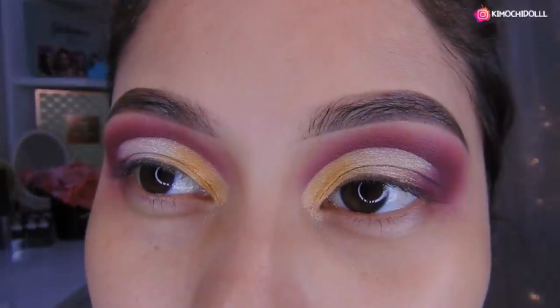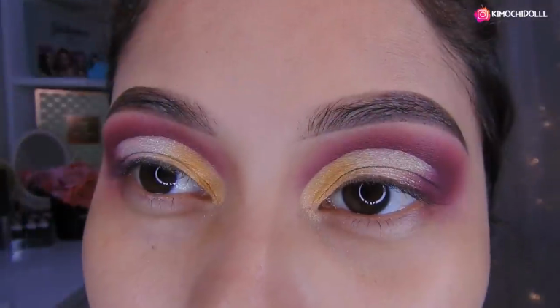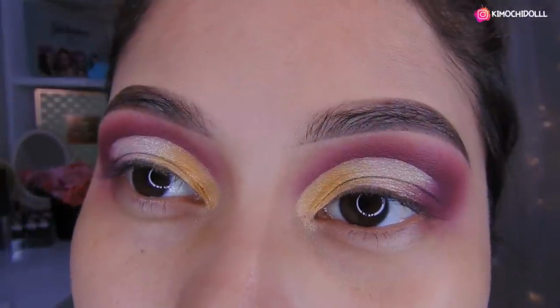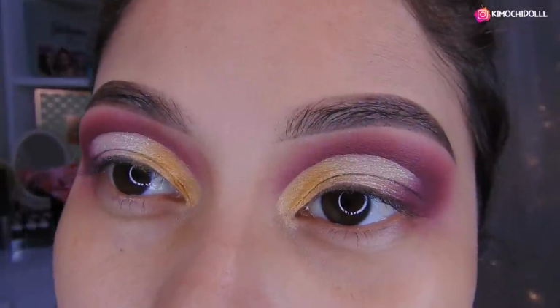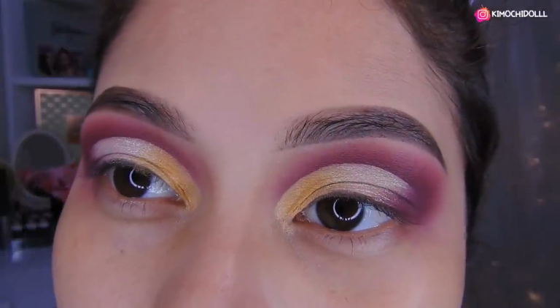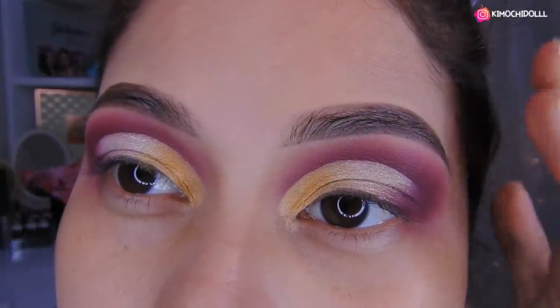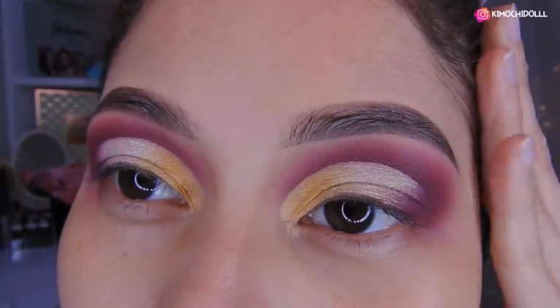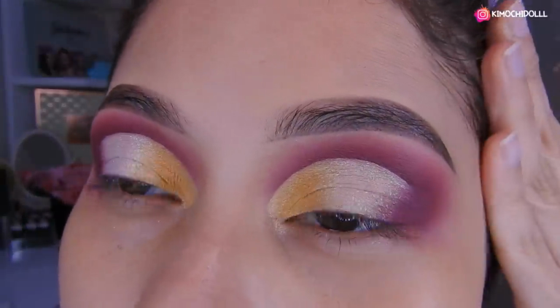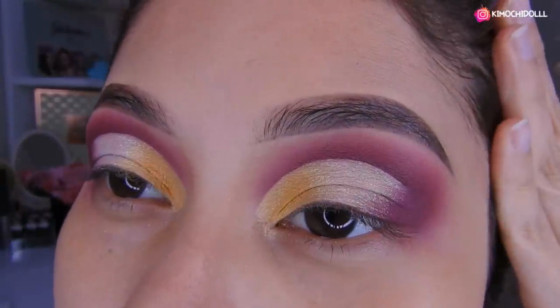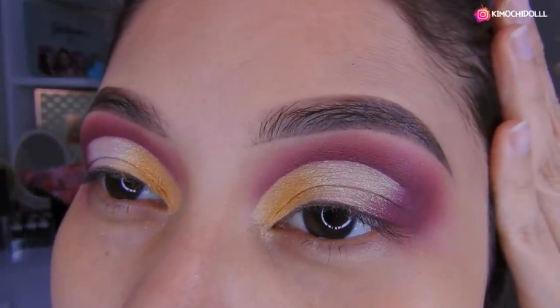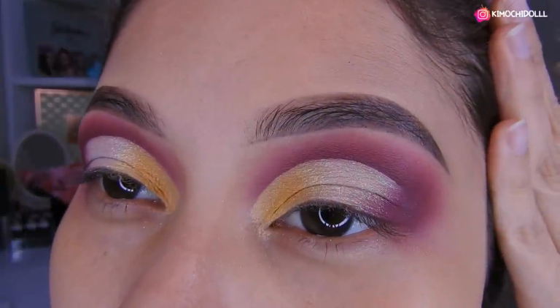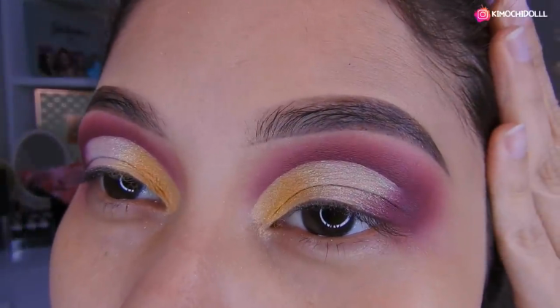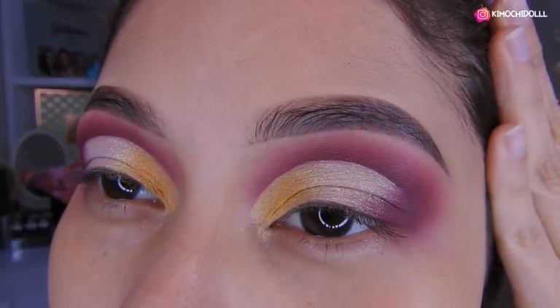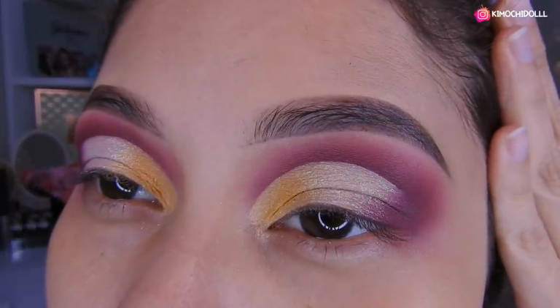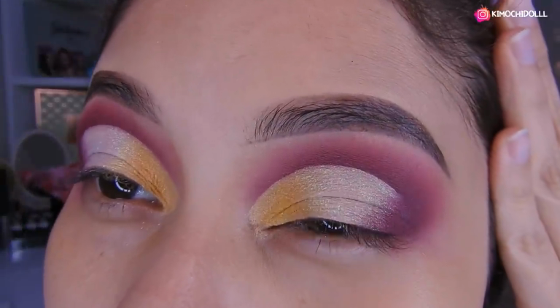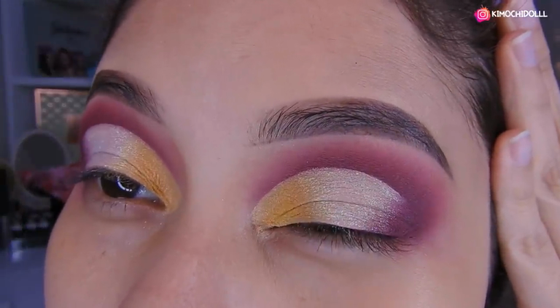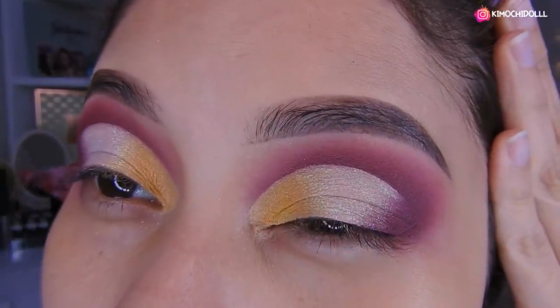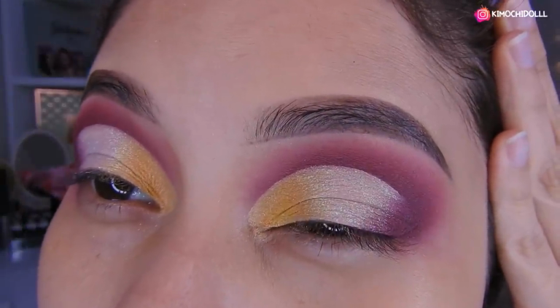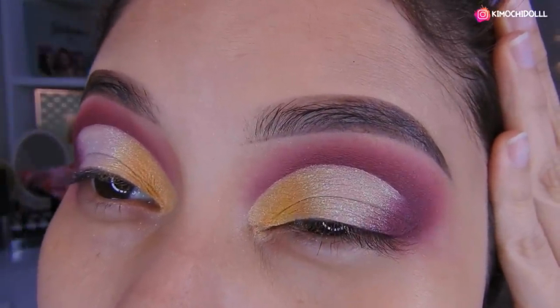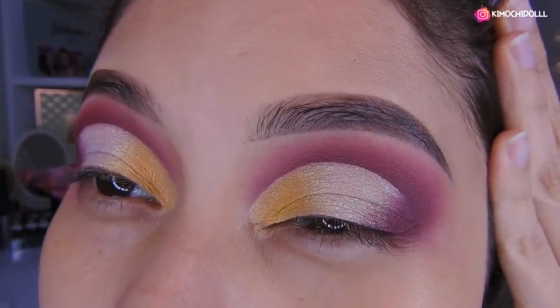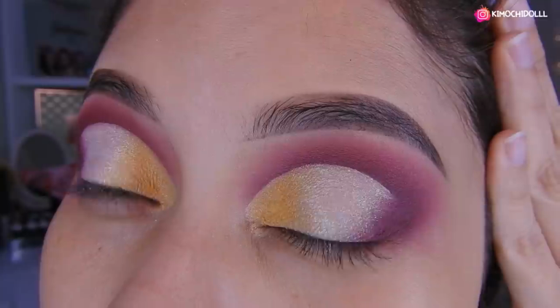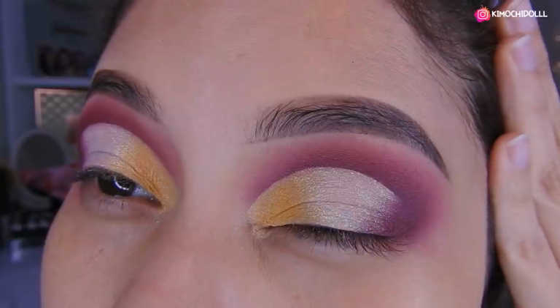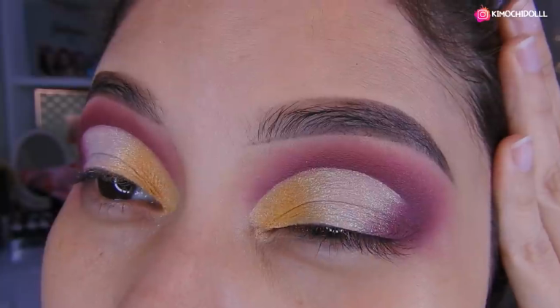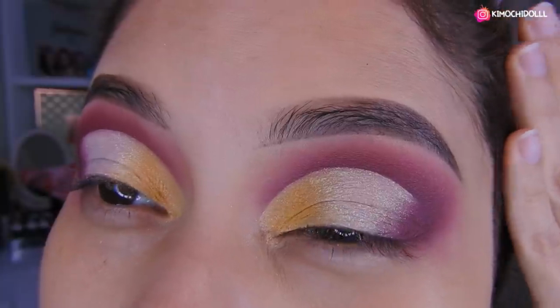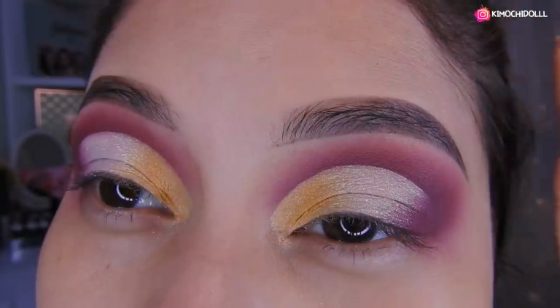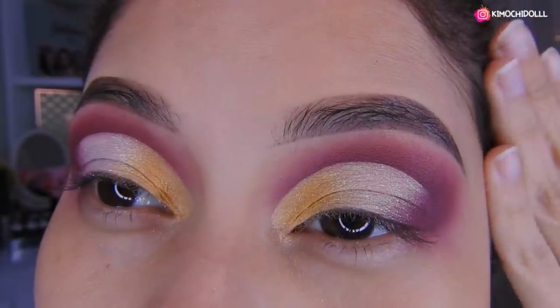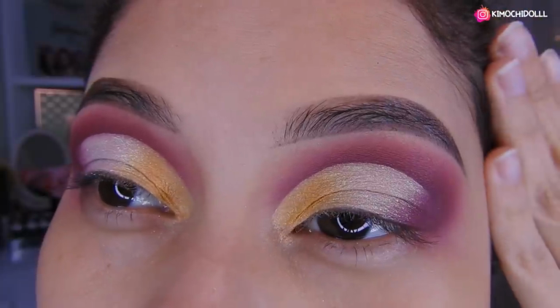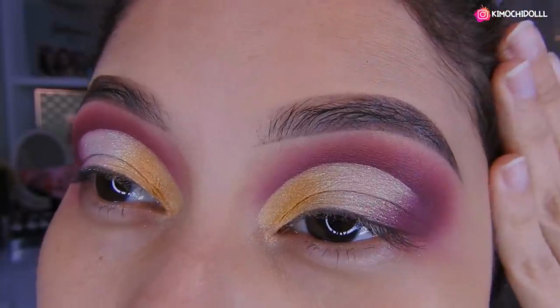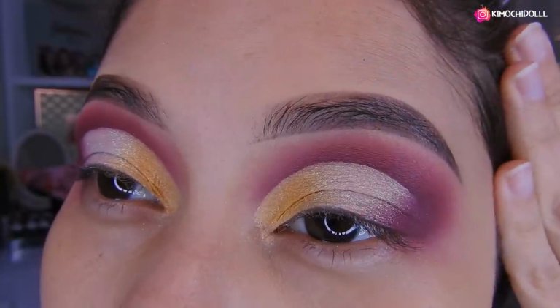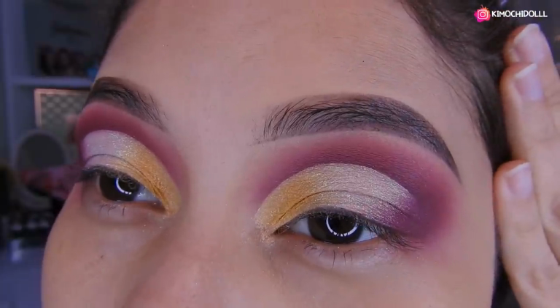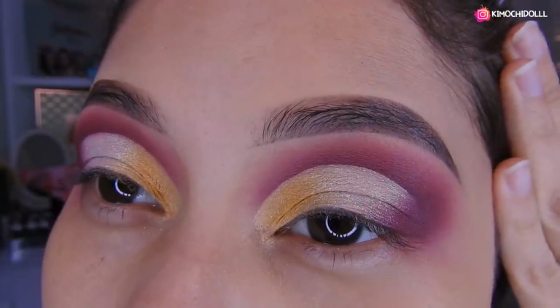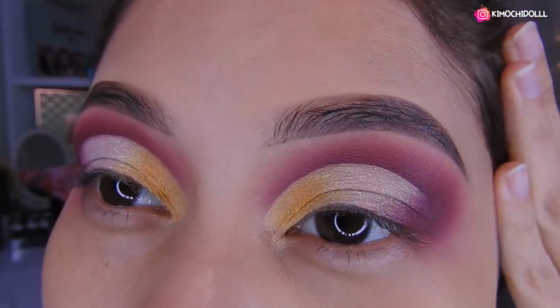Bueno, ahí como pueden ver le pongo los destellitos para que se vea como entre unida la sombra morada con los destellitos, y así se mira bien perrón este look. Ok, entonces voy a quitar aquí un poco los destellitos apretándolo en toda esta parte. Ok niñas, quedaría pues de esta manera, y la verdad es que sí me gustó el resultado.